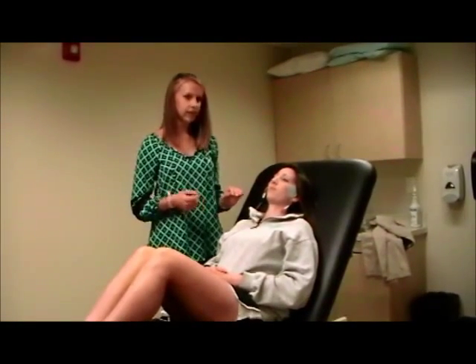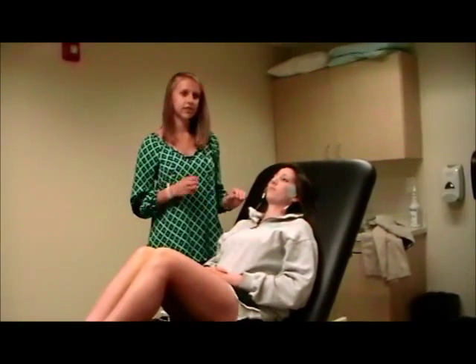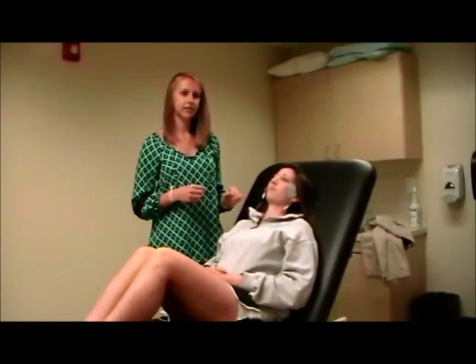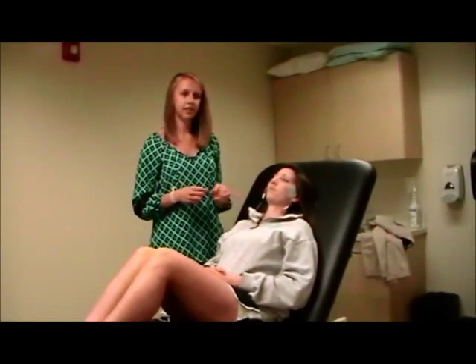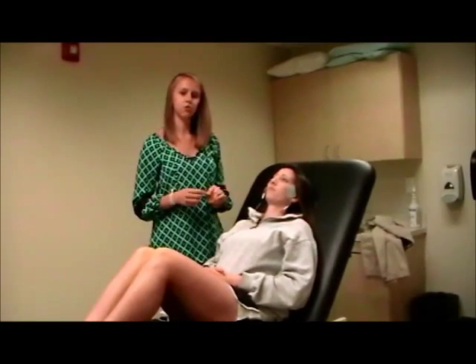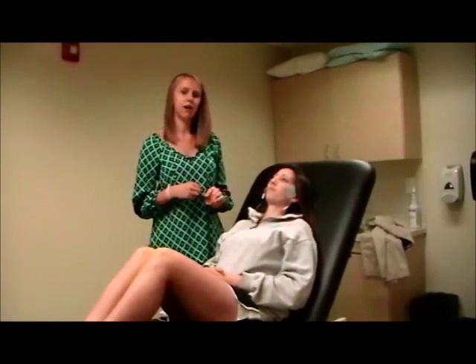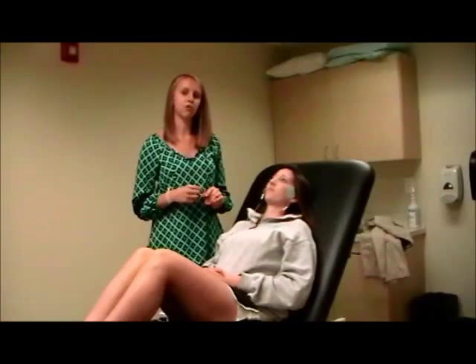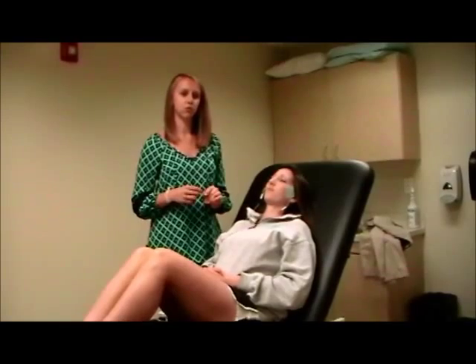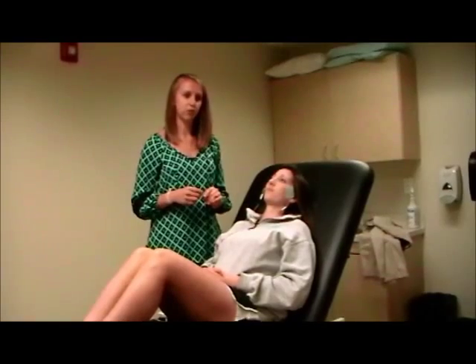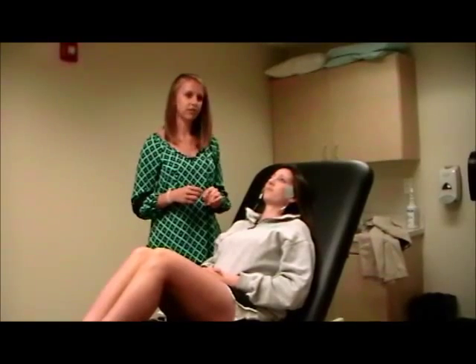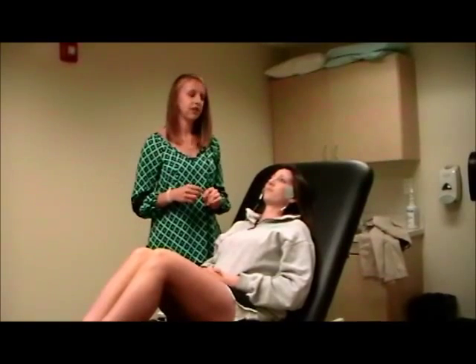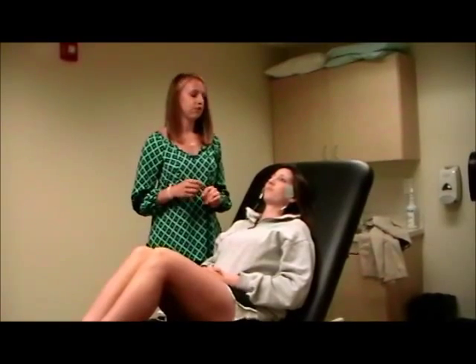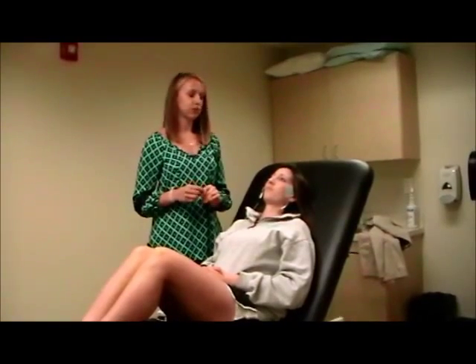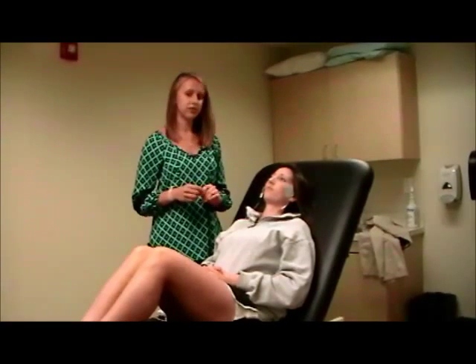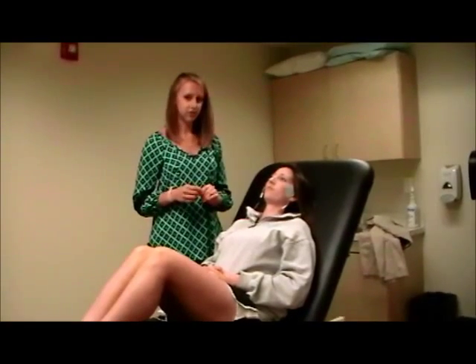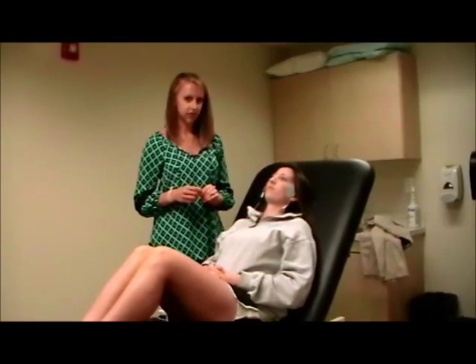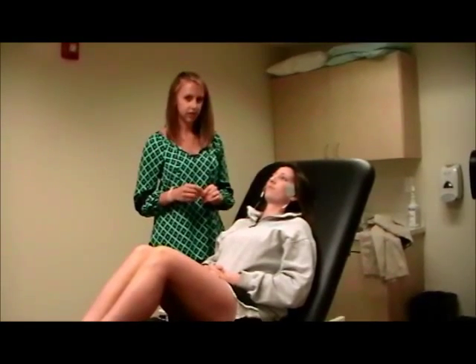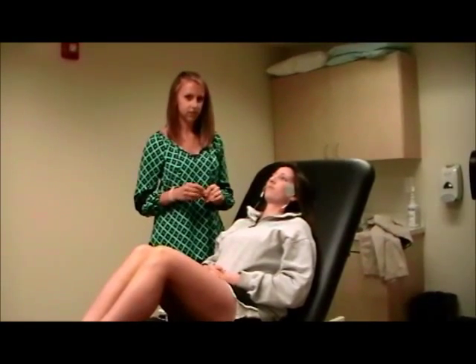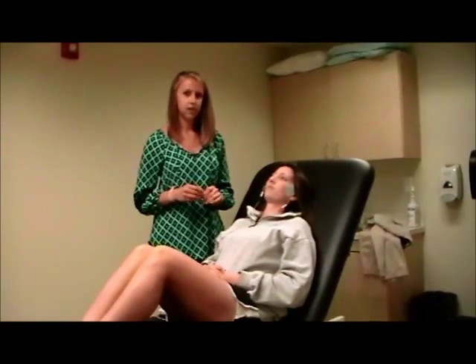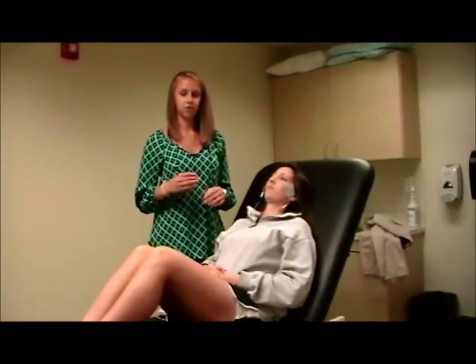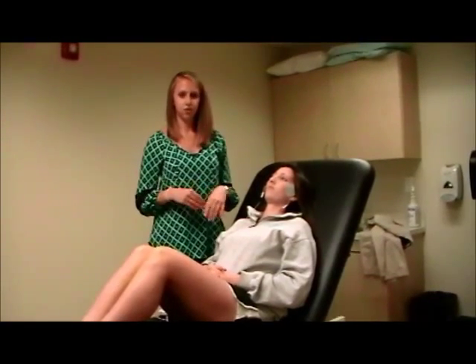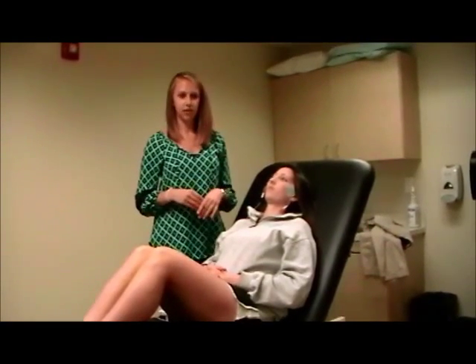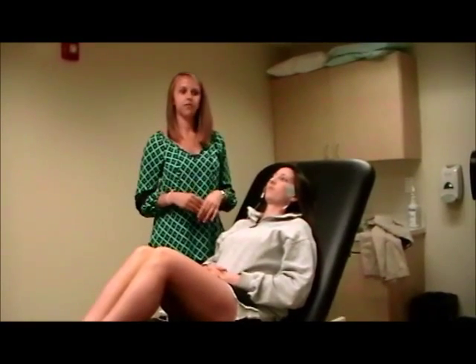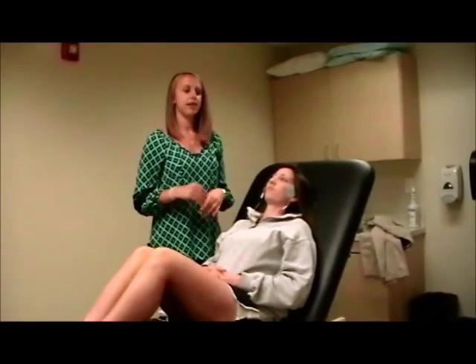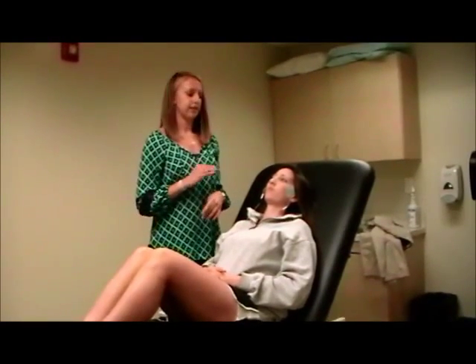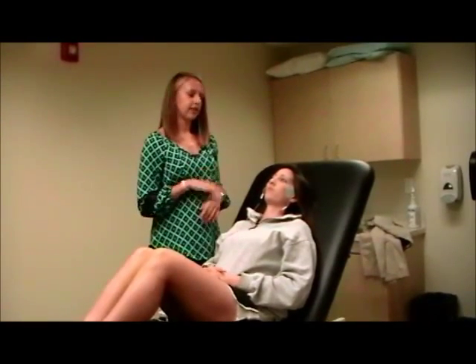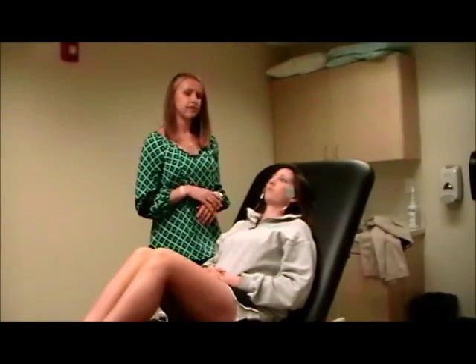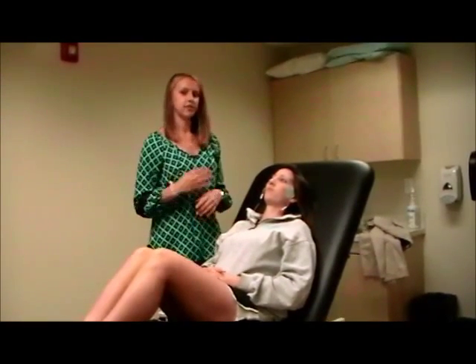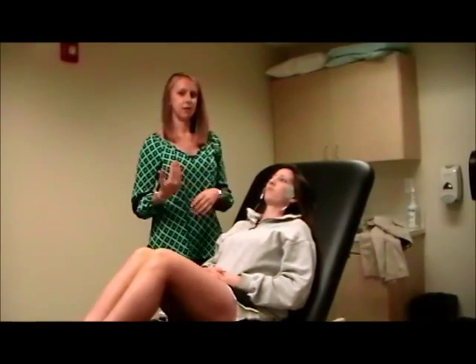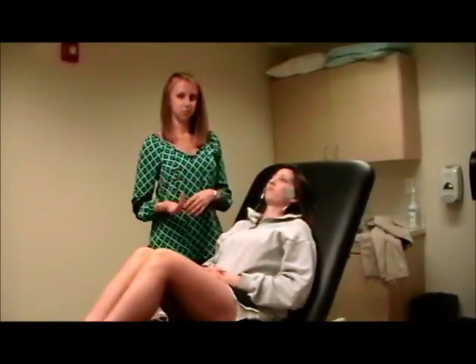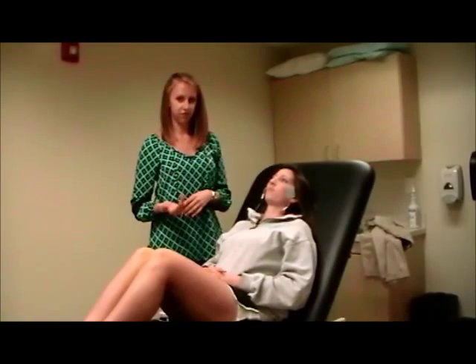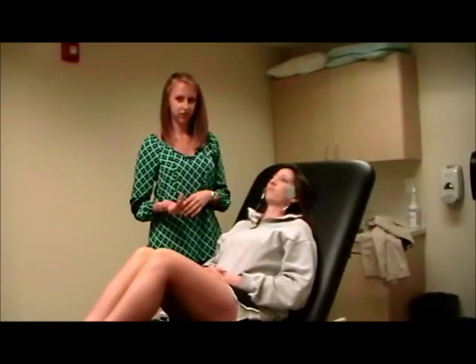The TENS is set to a power of 20 watts, frequency of 60 hertz for 30 minutes, and intensity is to patient preference.